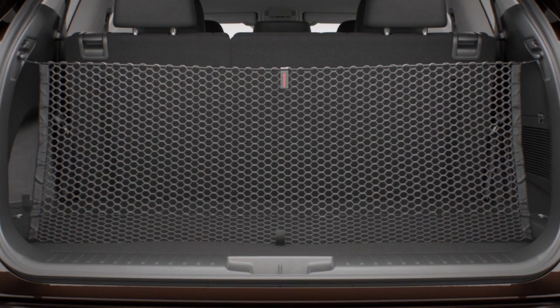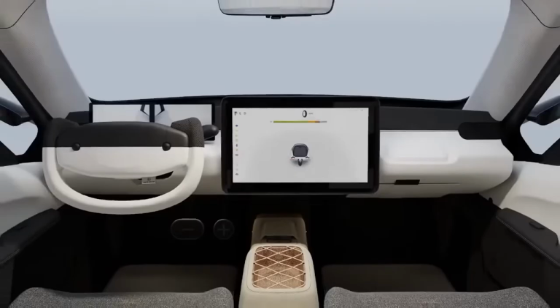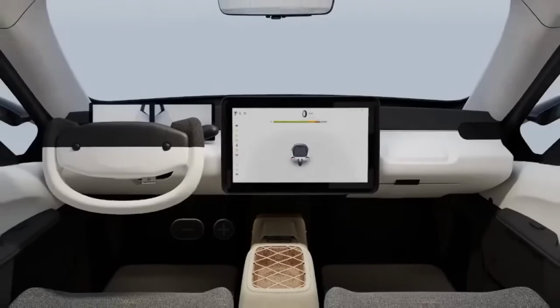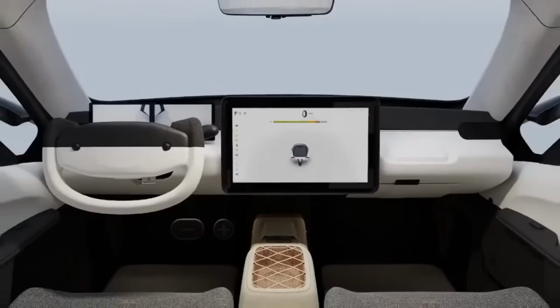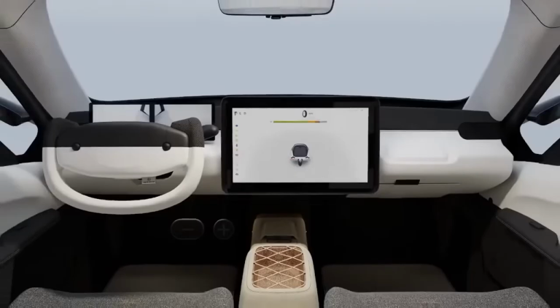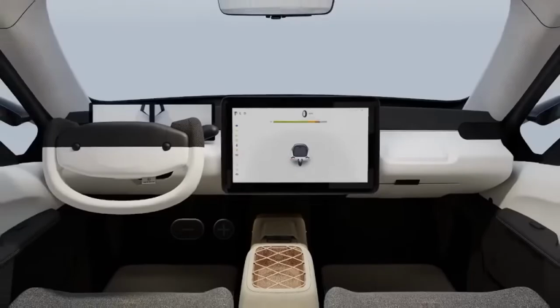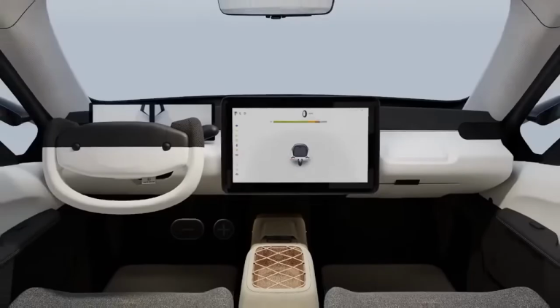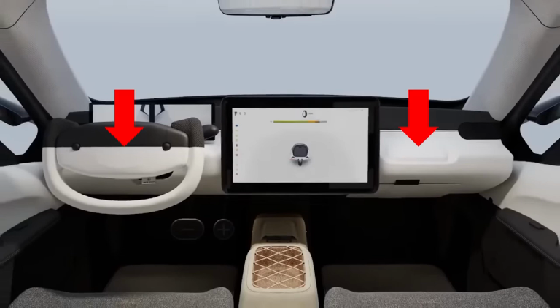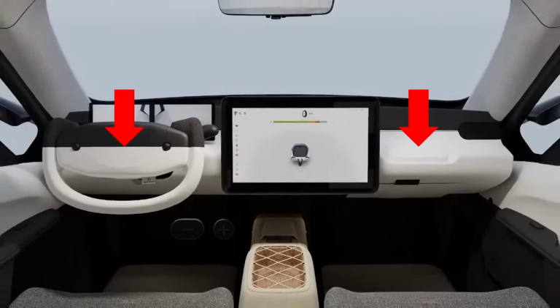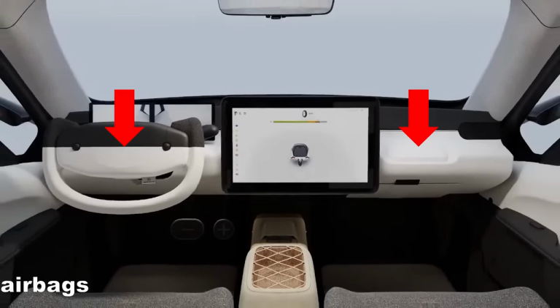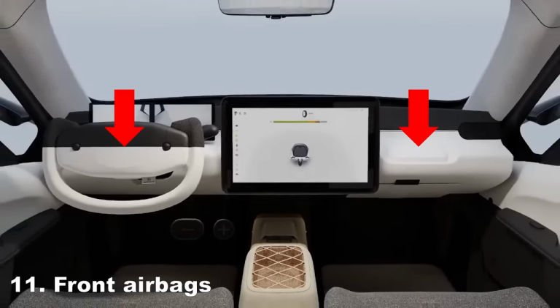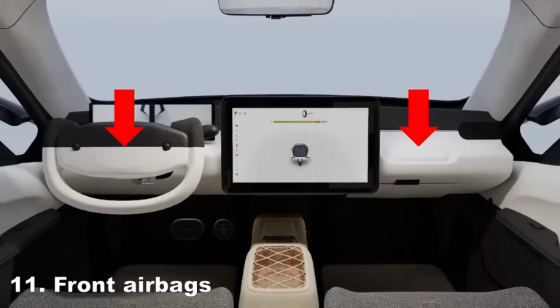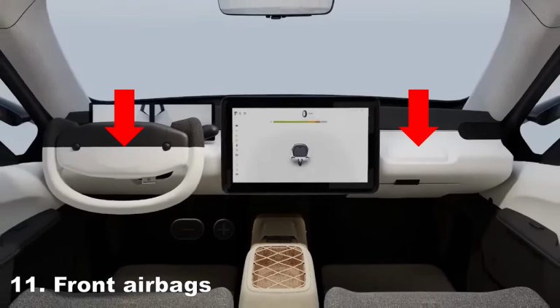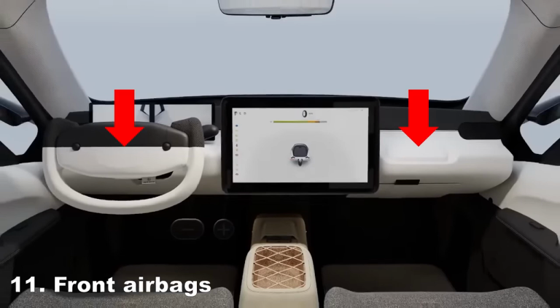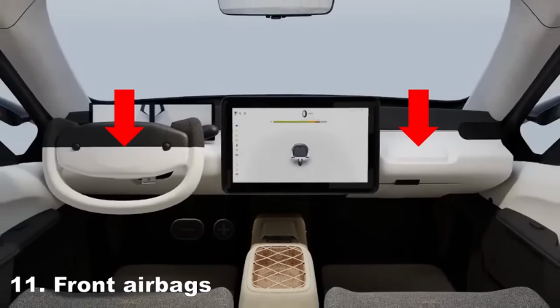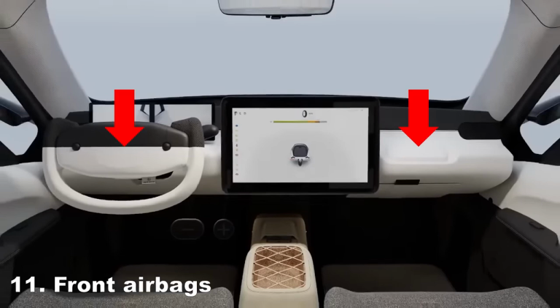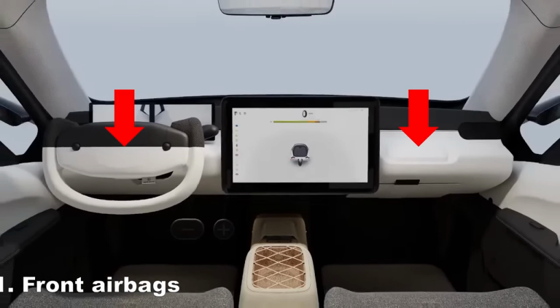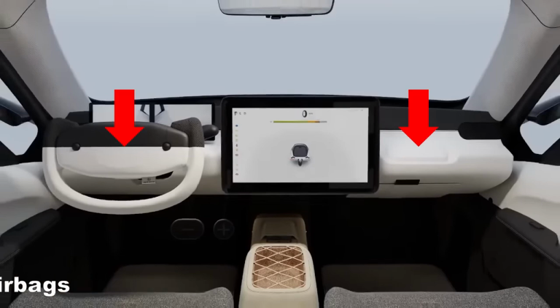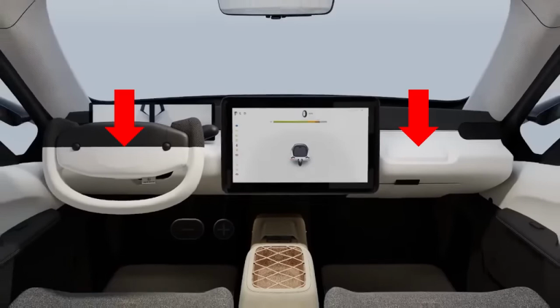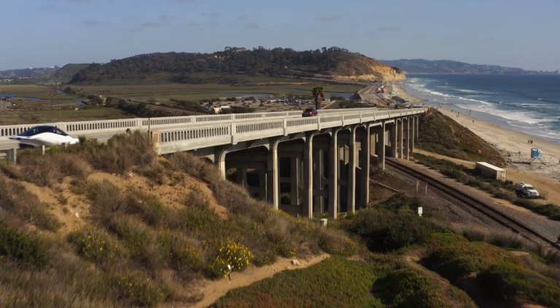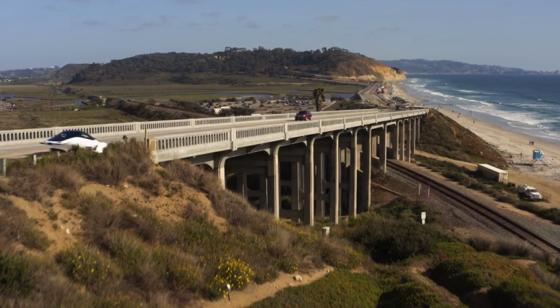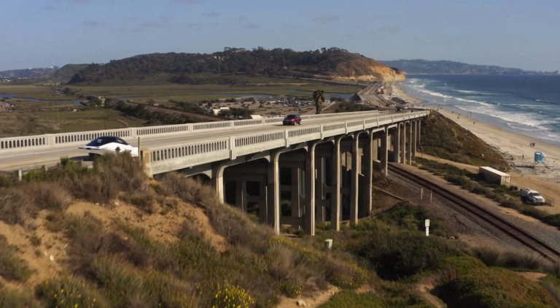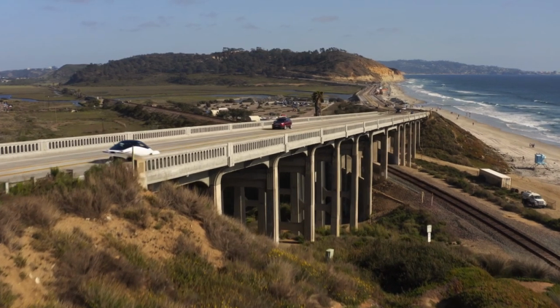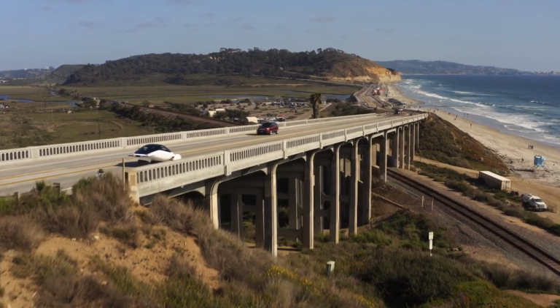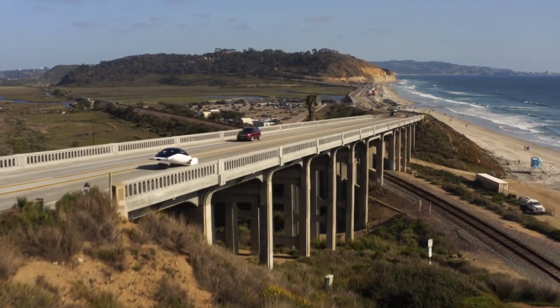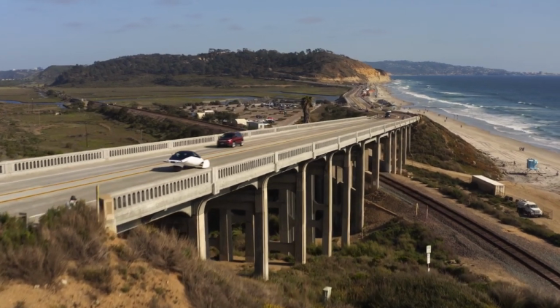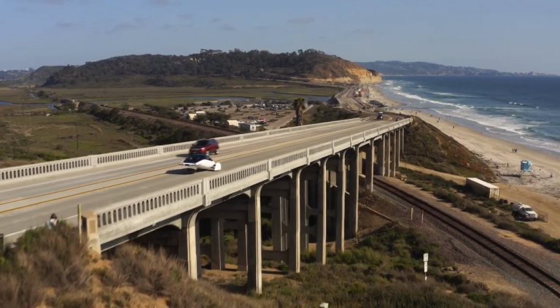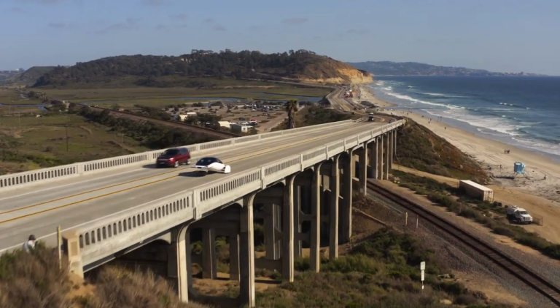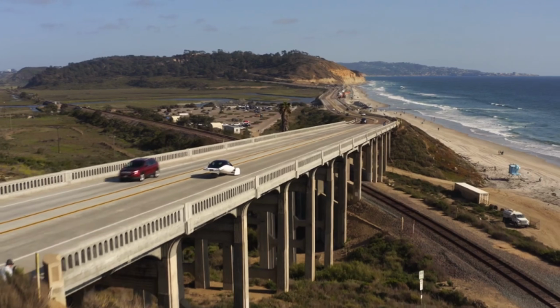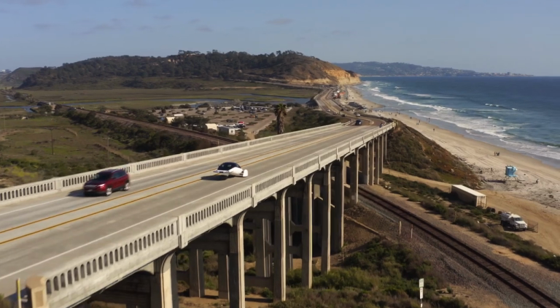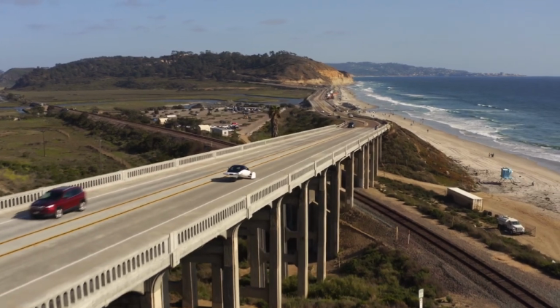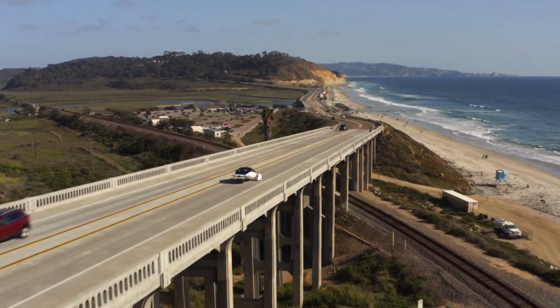Speaking of safety, there are front airbags for the driver and passenger. As far as side airbags go, this is still an open question.